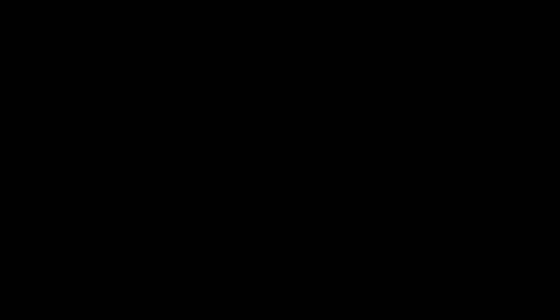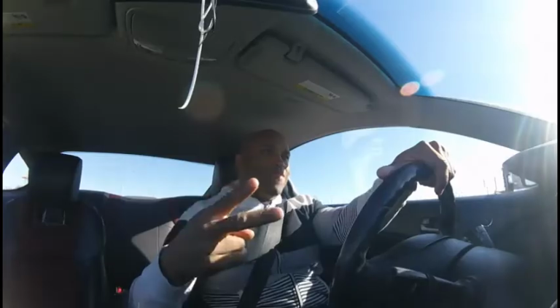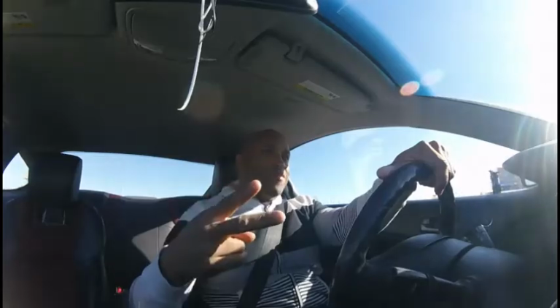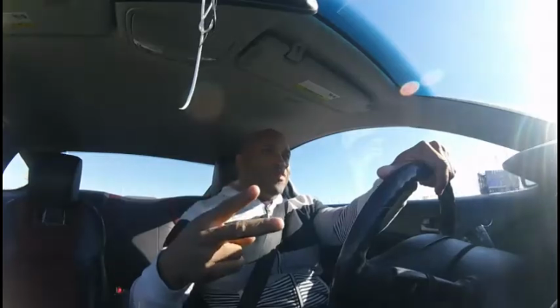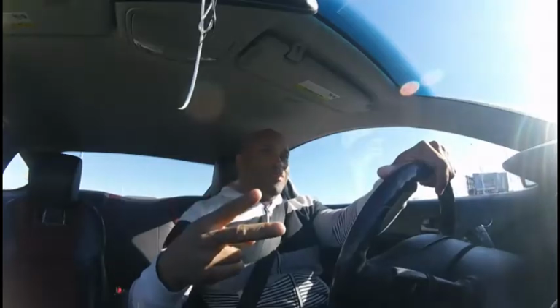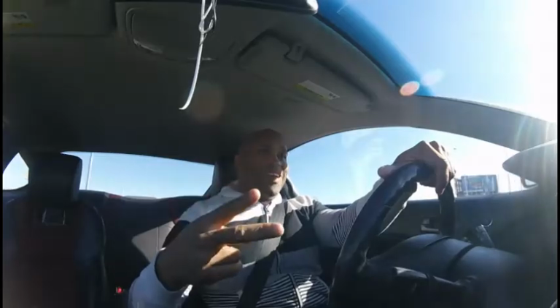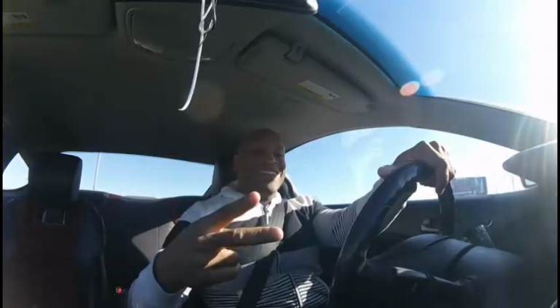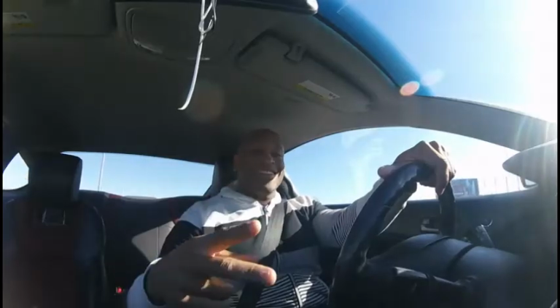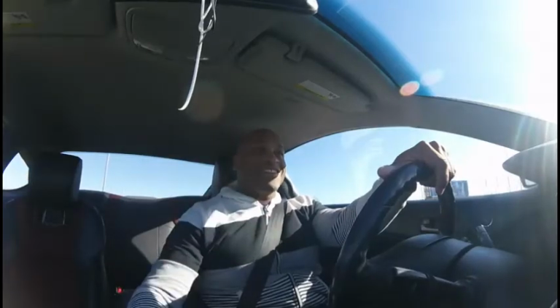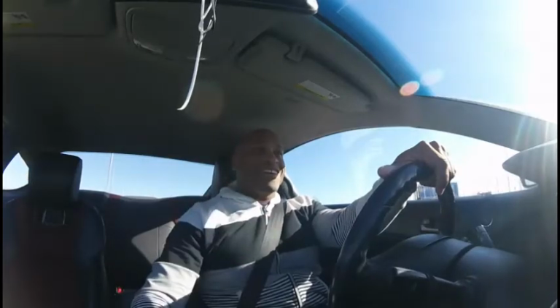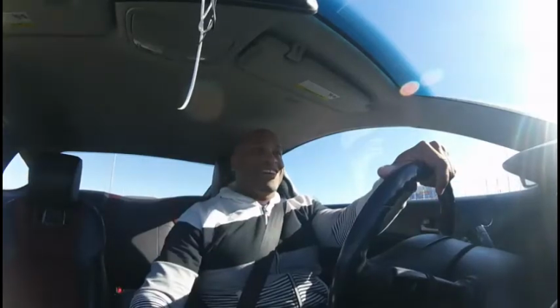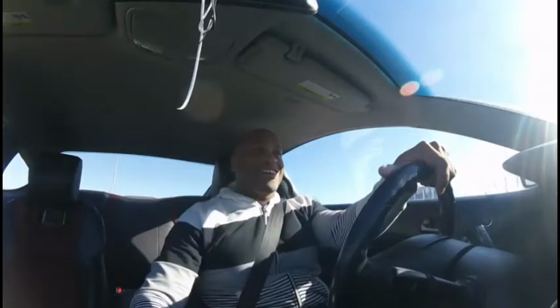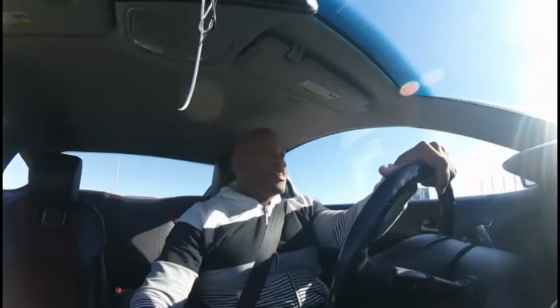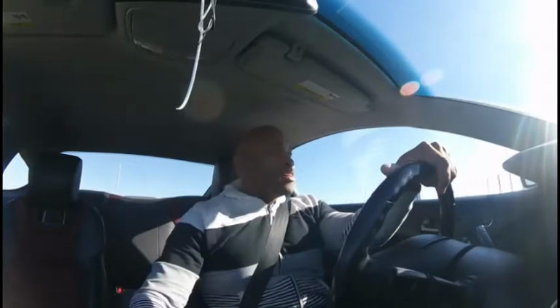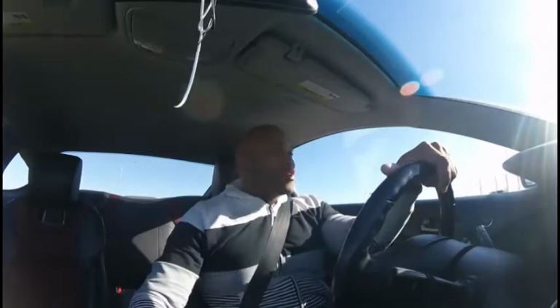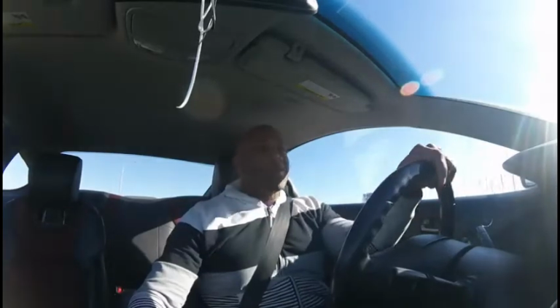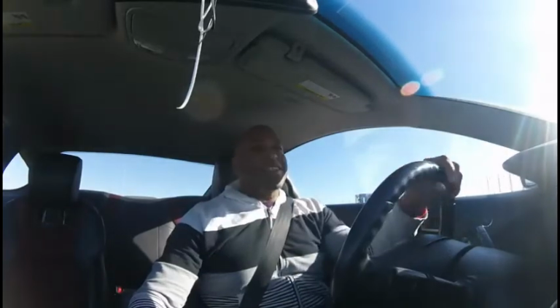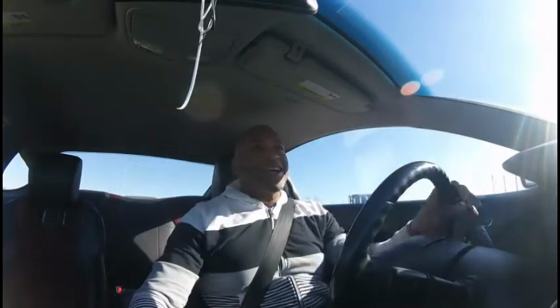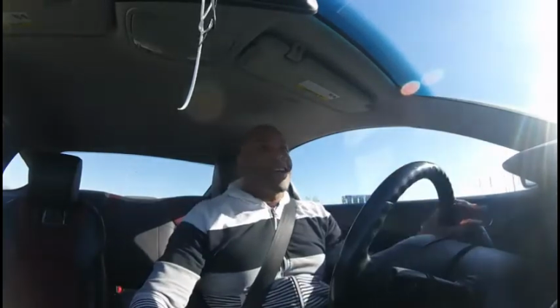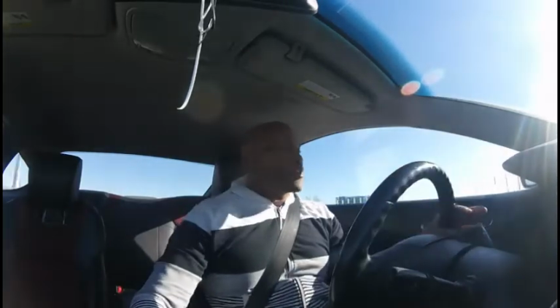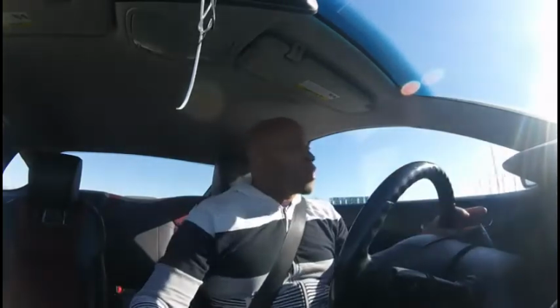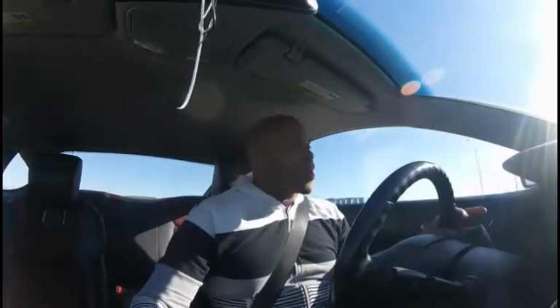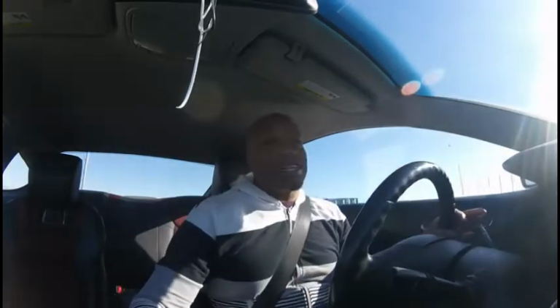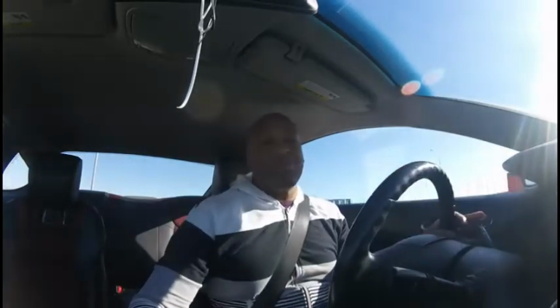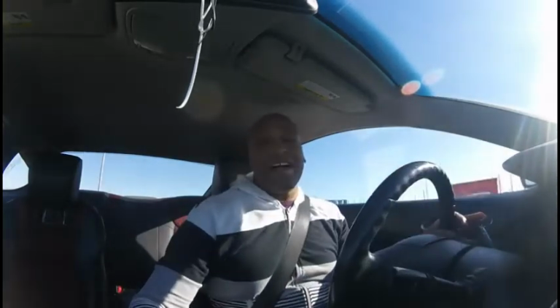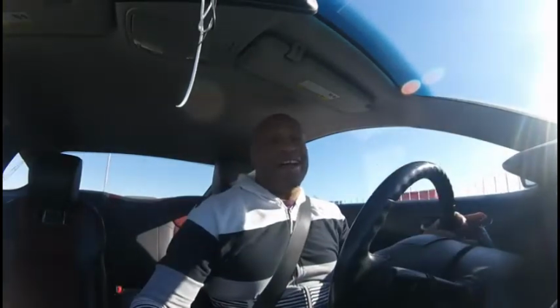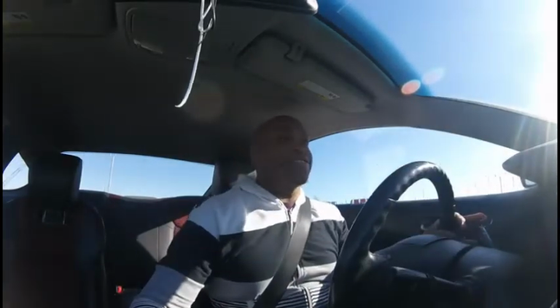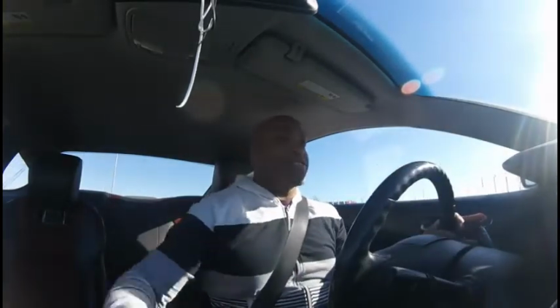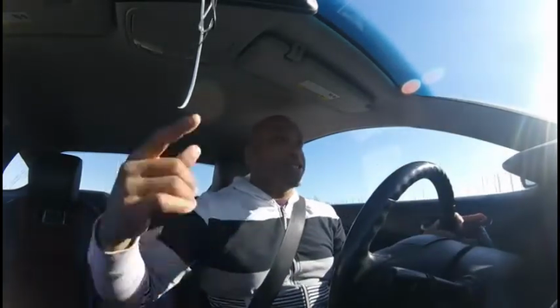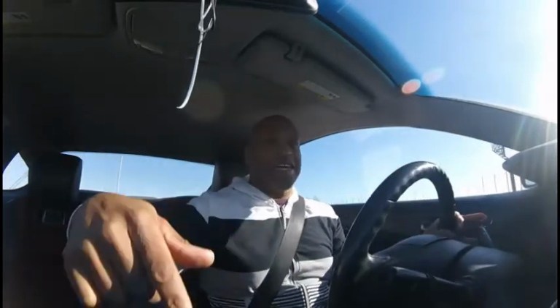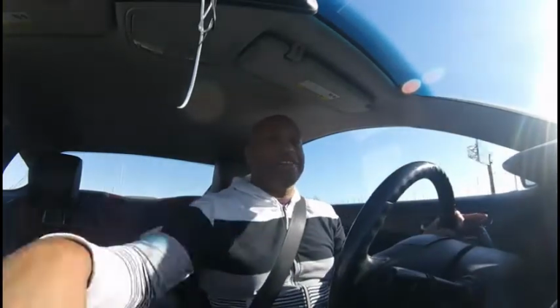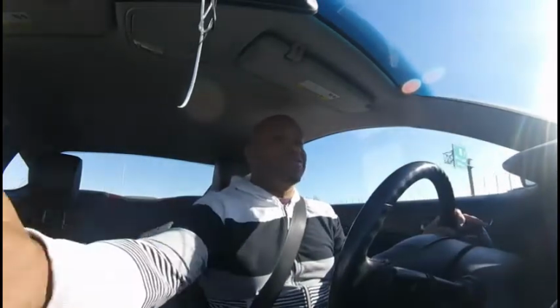What up guys, it's really time to get to work on this block now, so stay tuned.